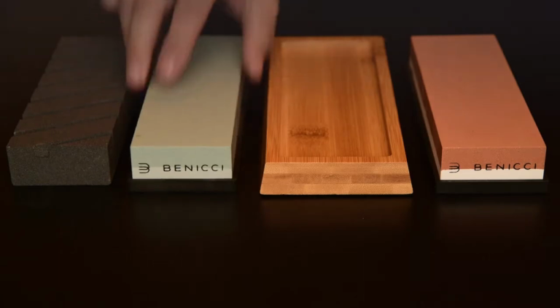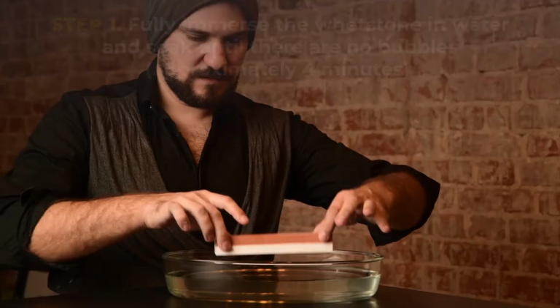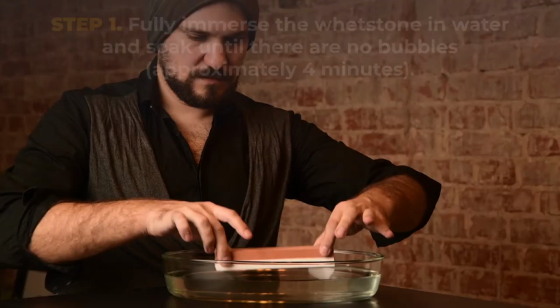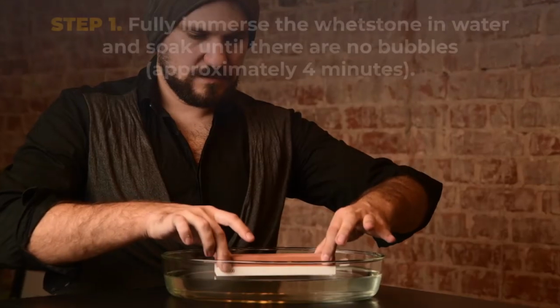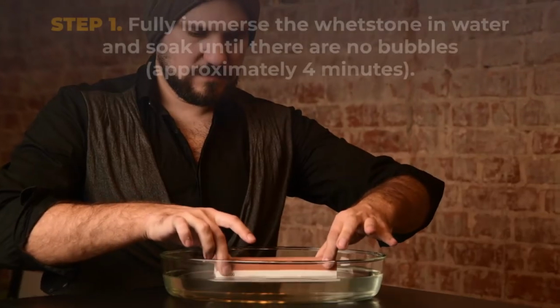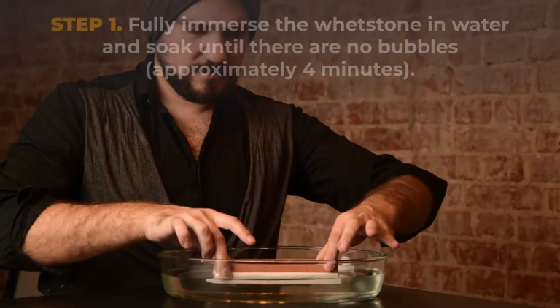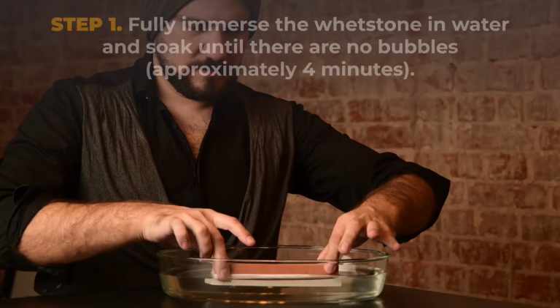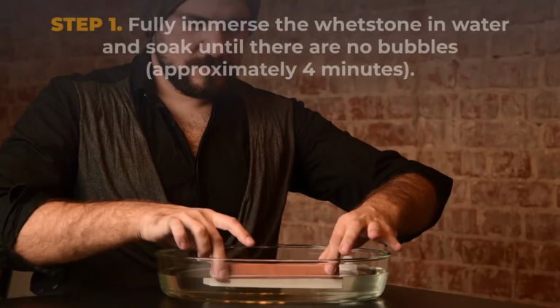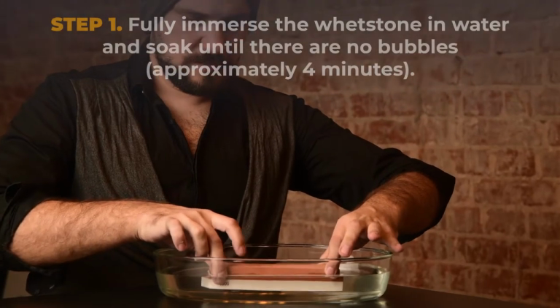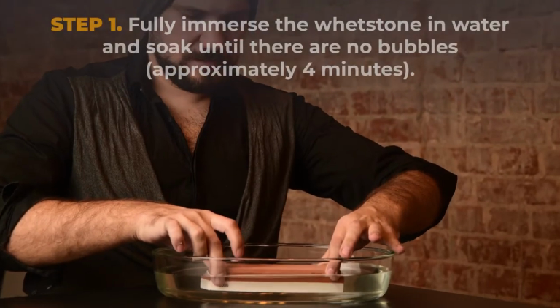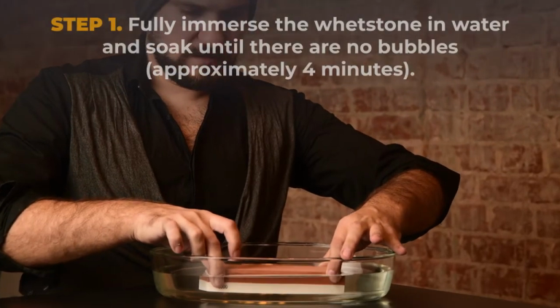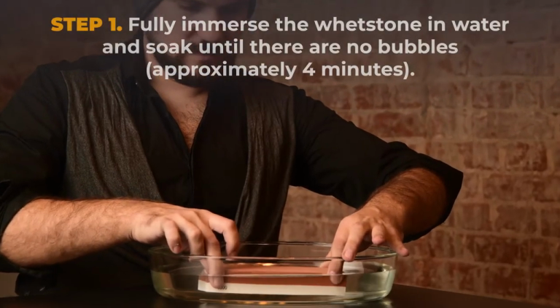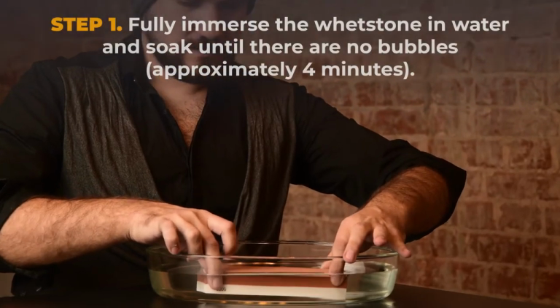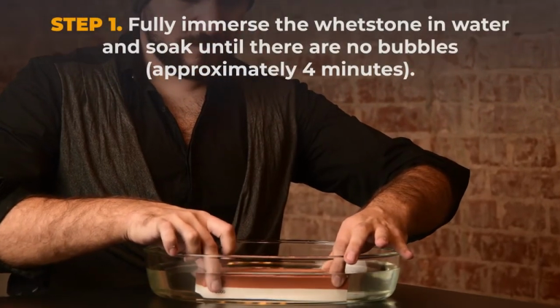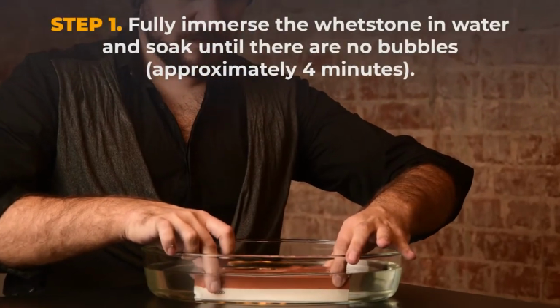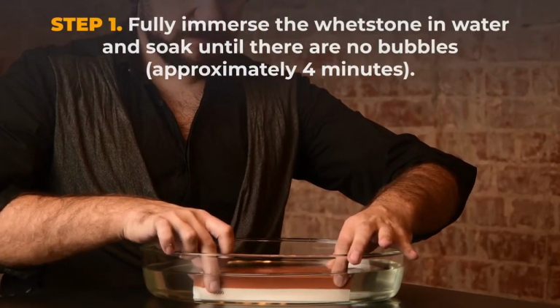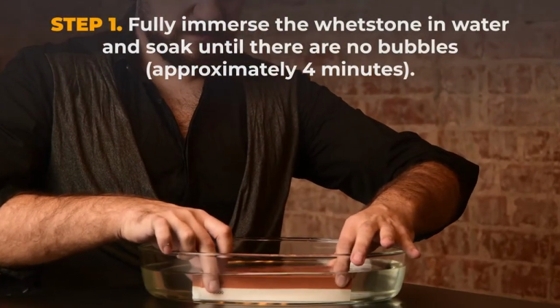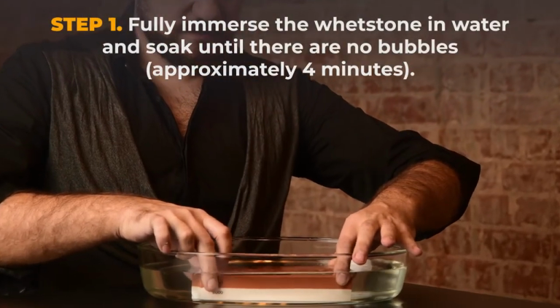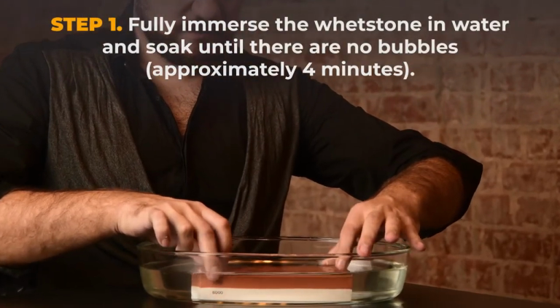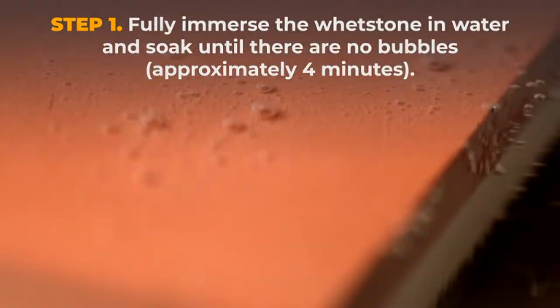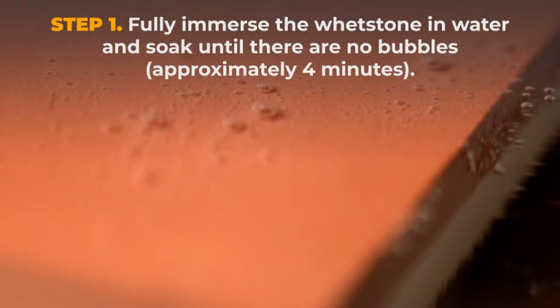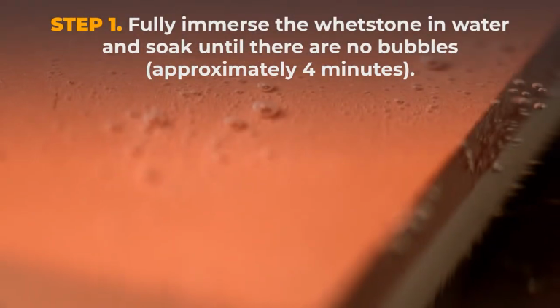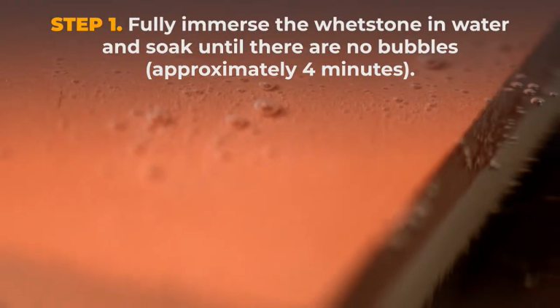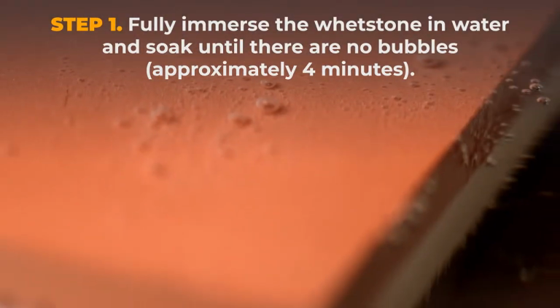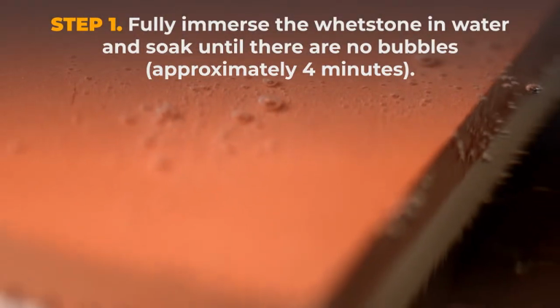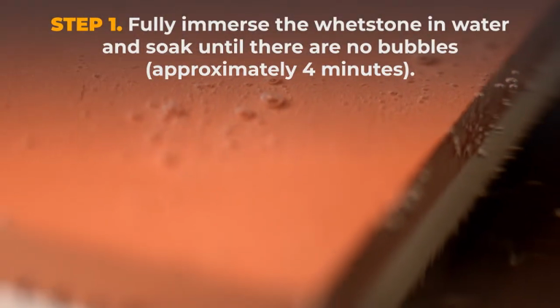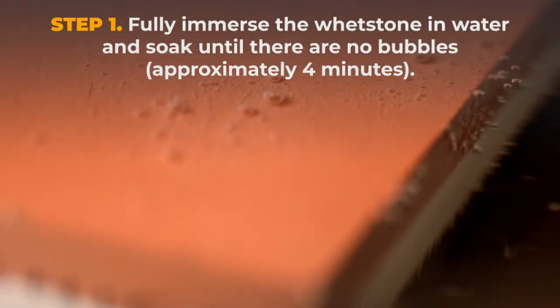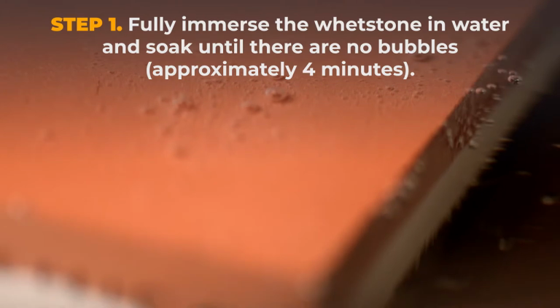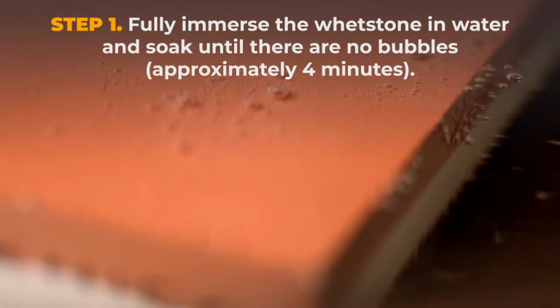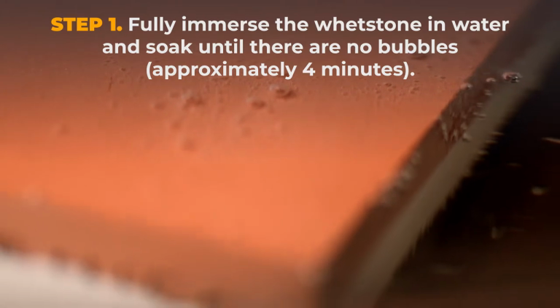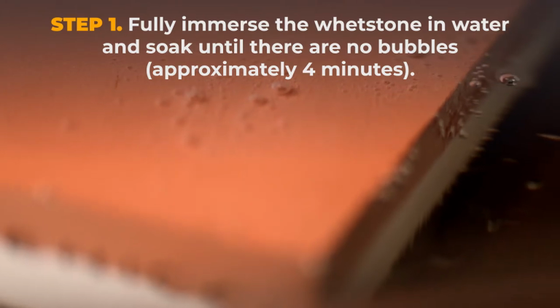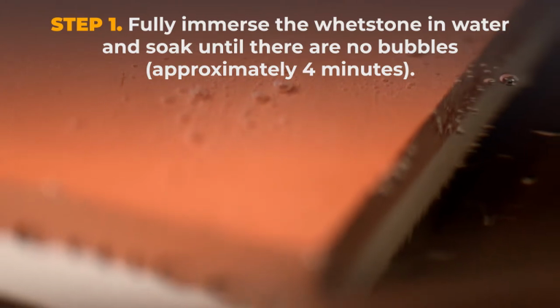Step 1. Fully immerse the whetstone in water and soak until there are no bubbles, approximately 4 minutes.